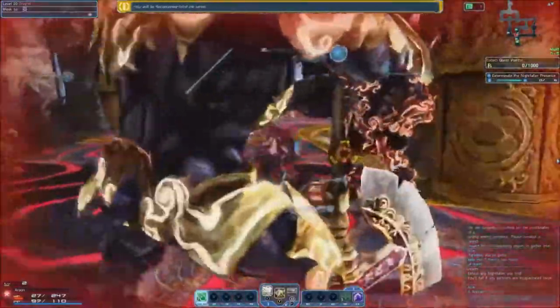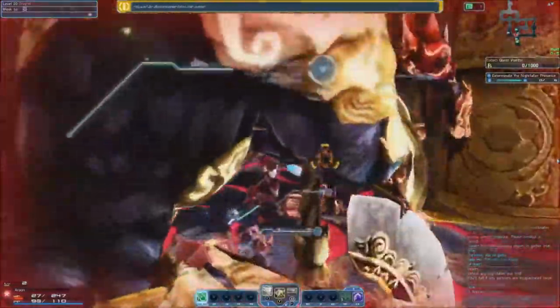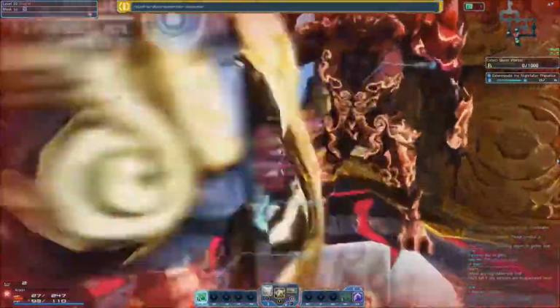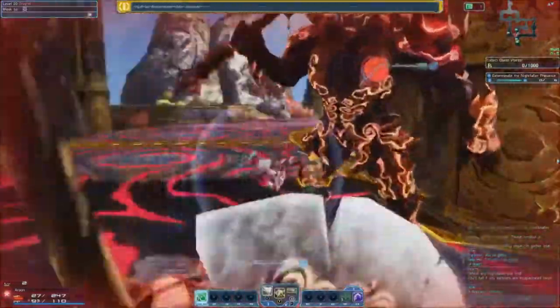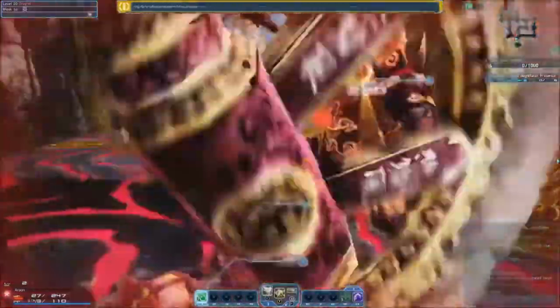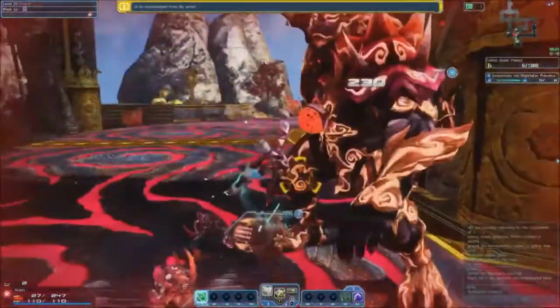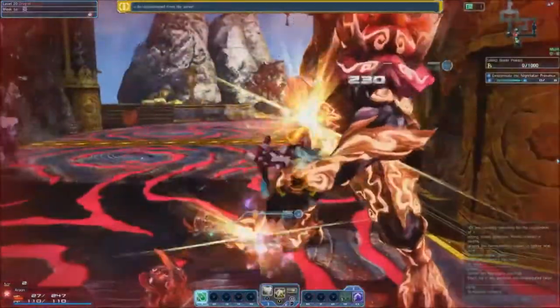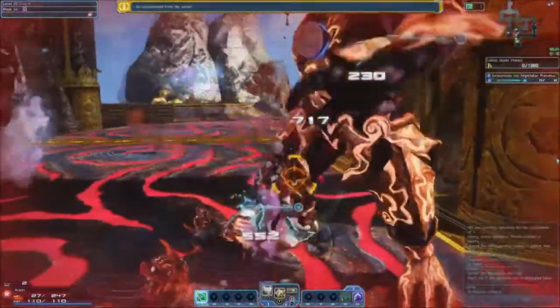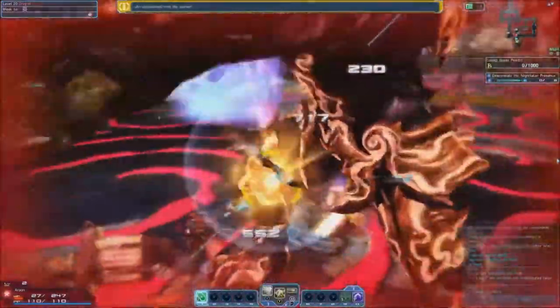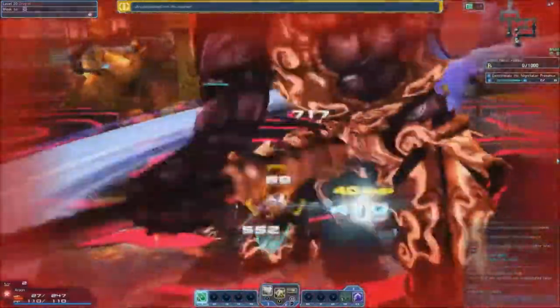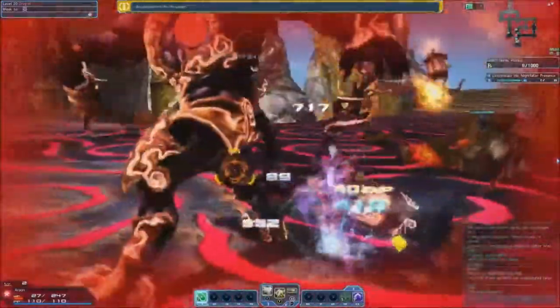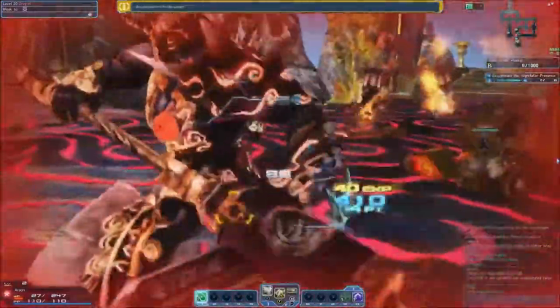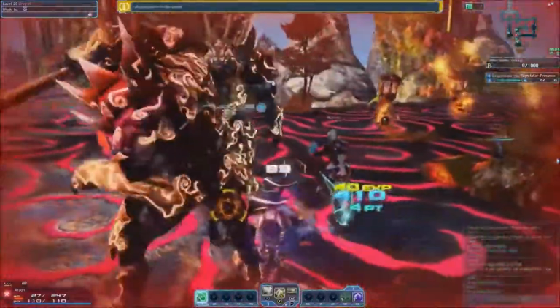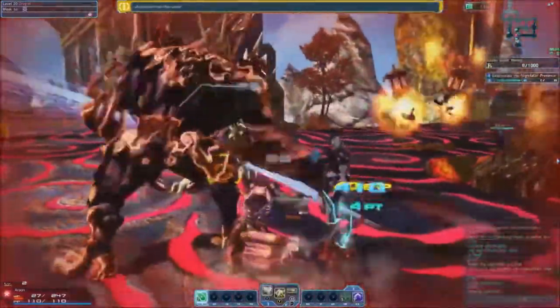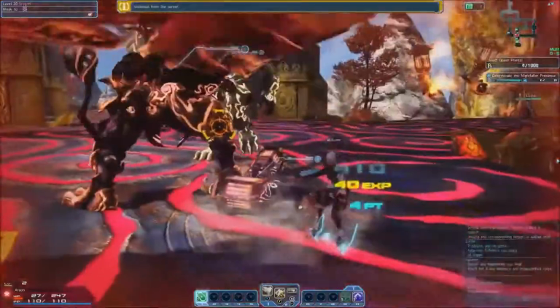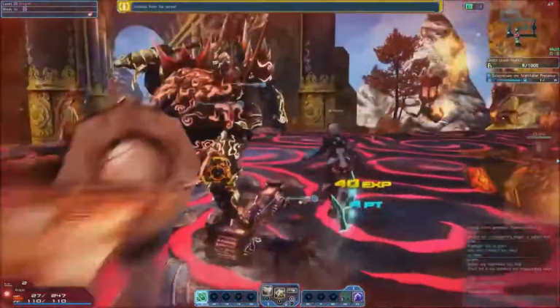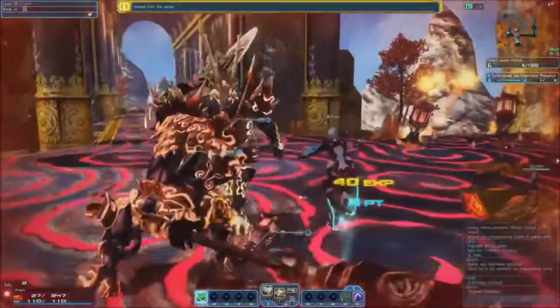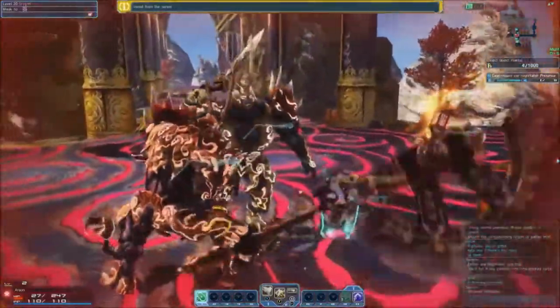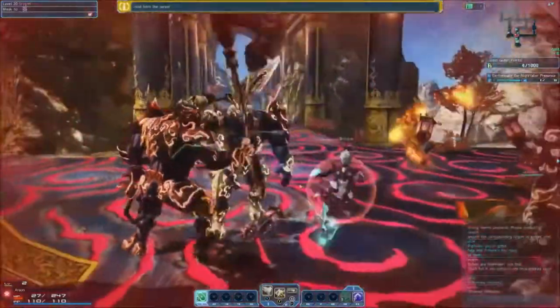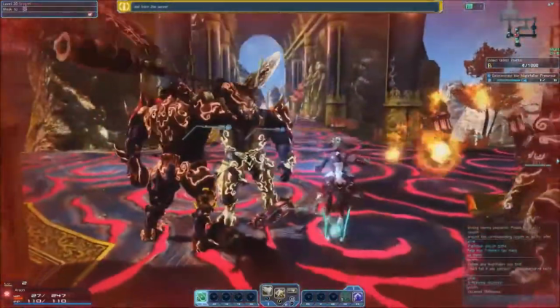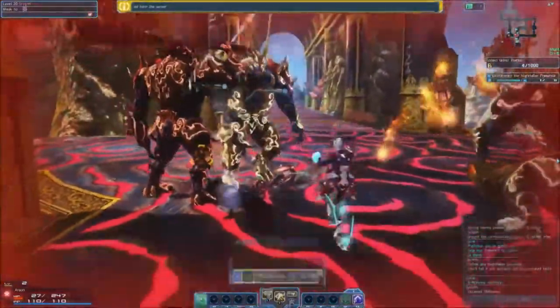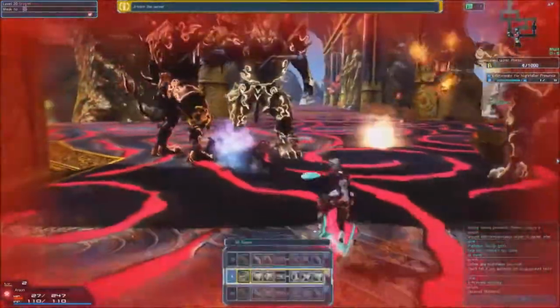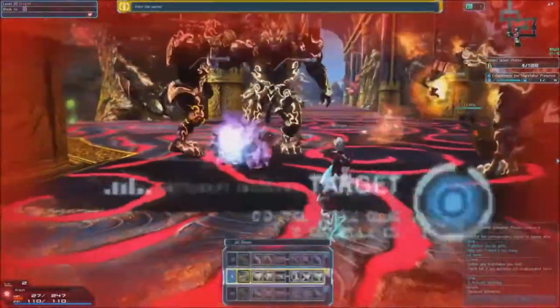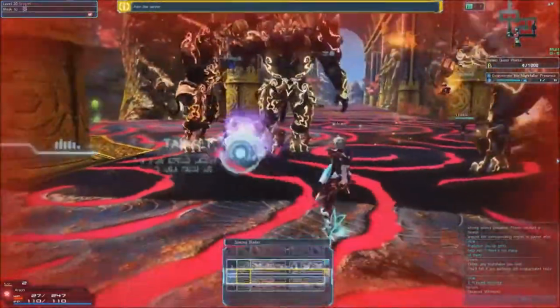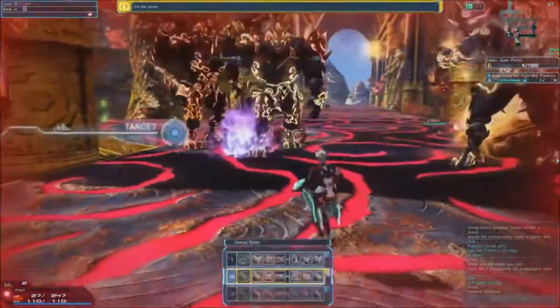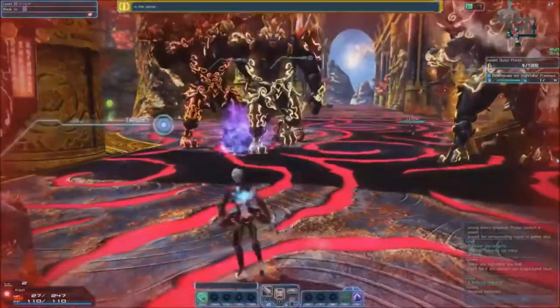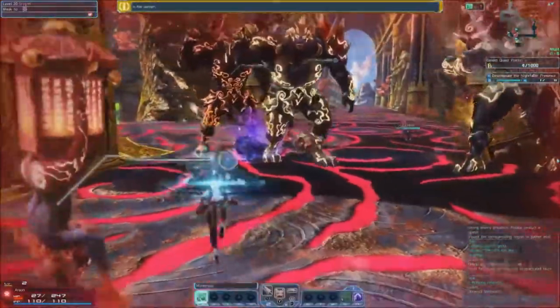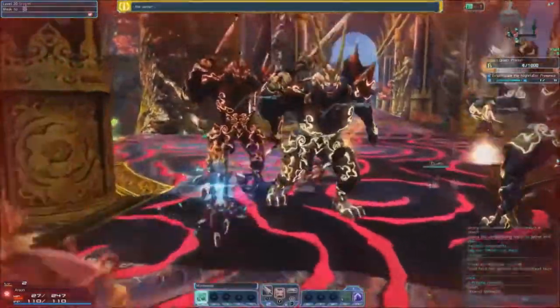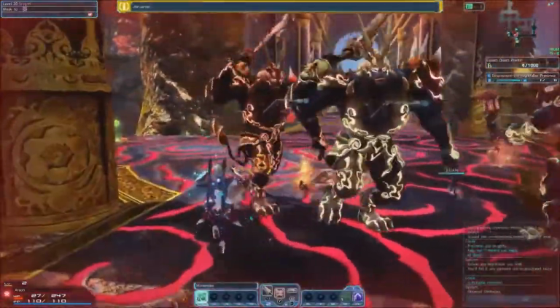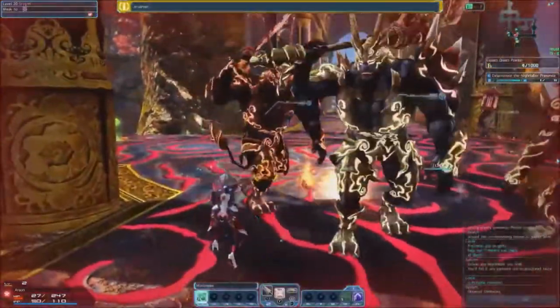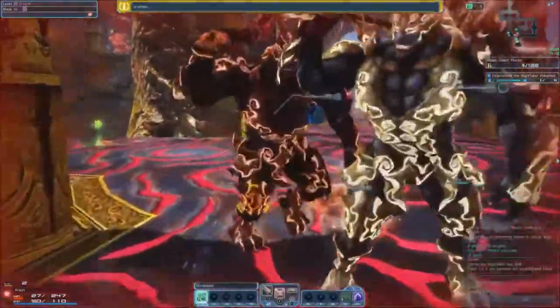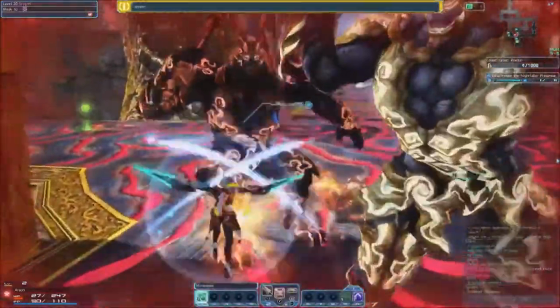Bouncers have the highest mobility of any class, and with their varied skill set can handle almost any situation they find themselves in.